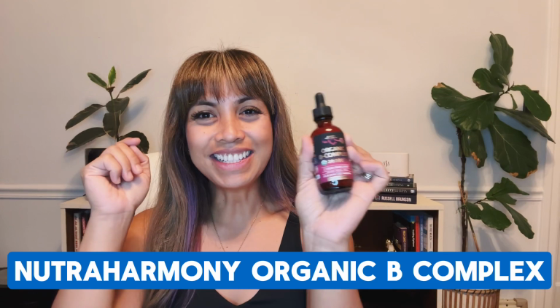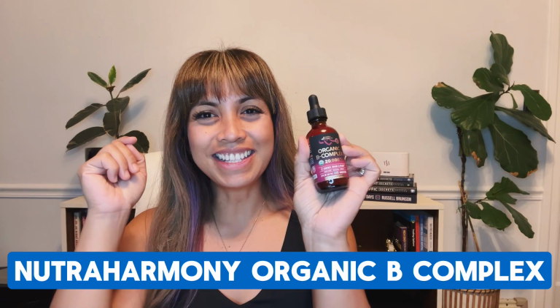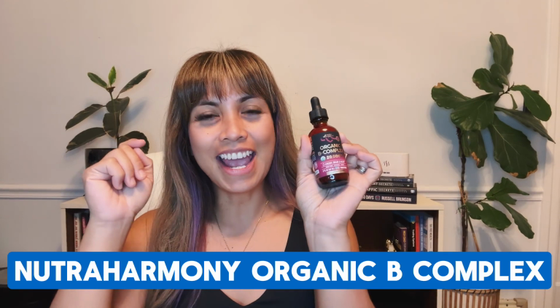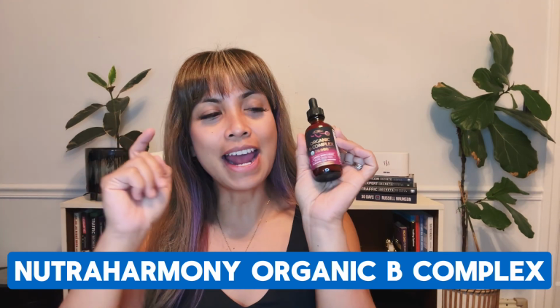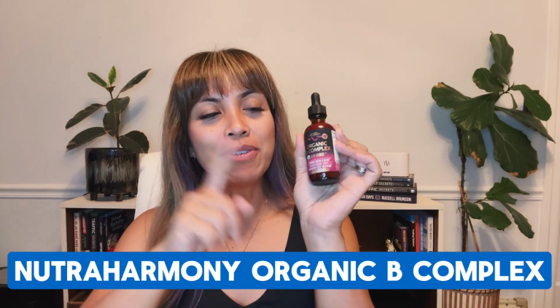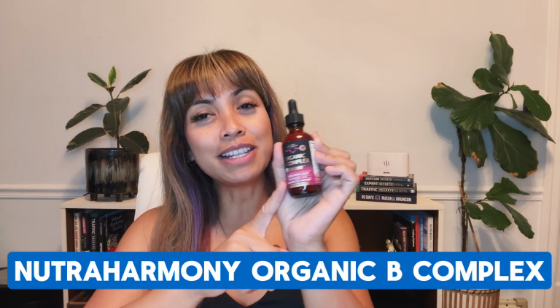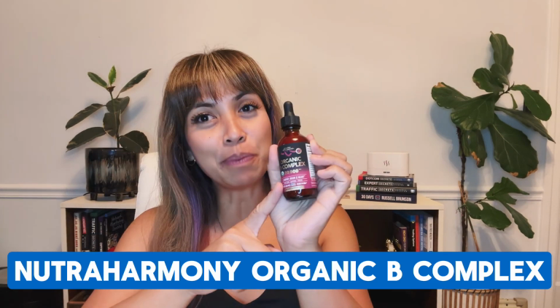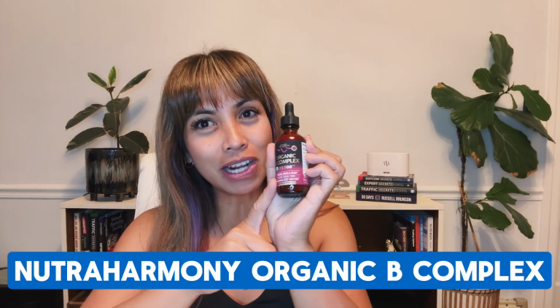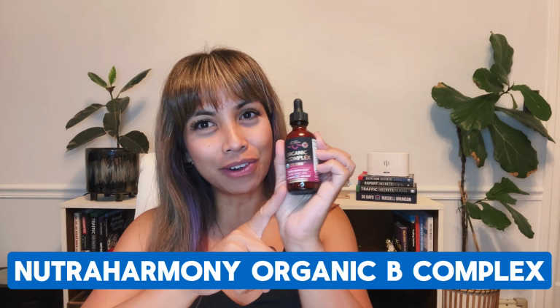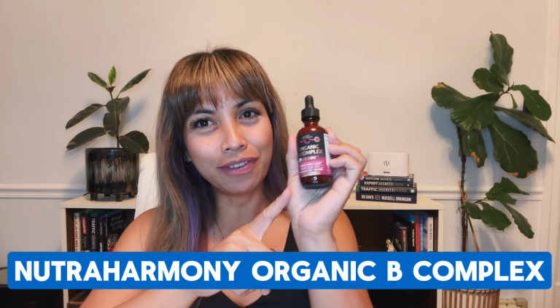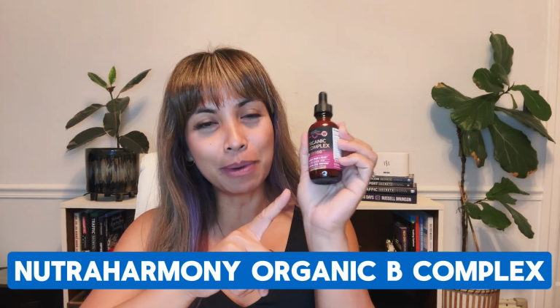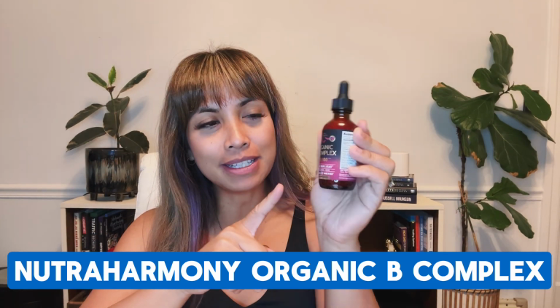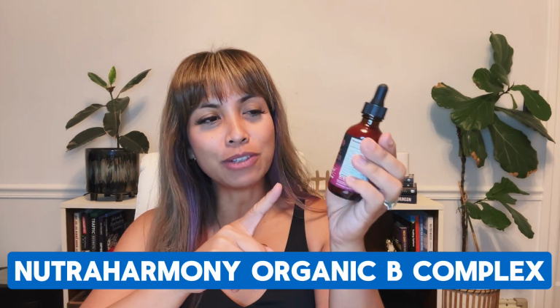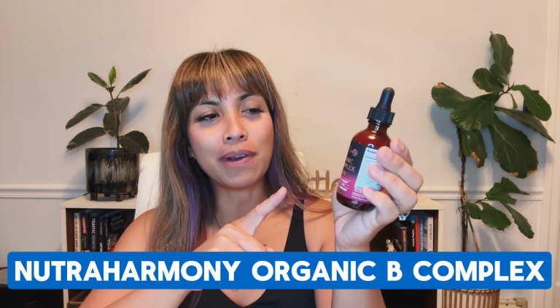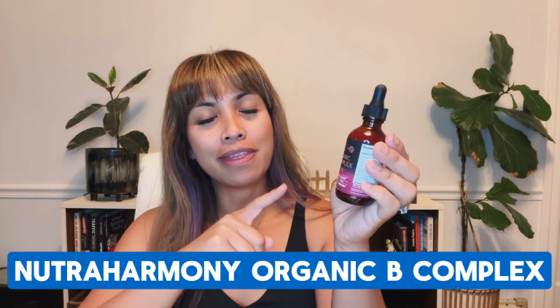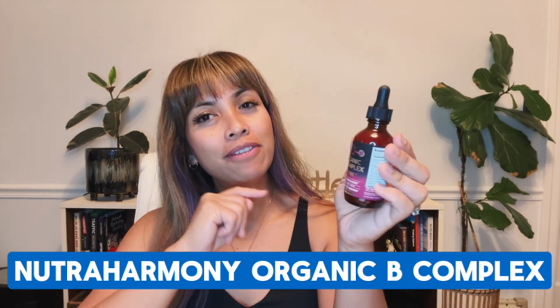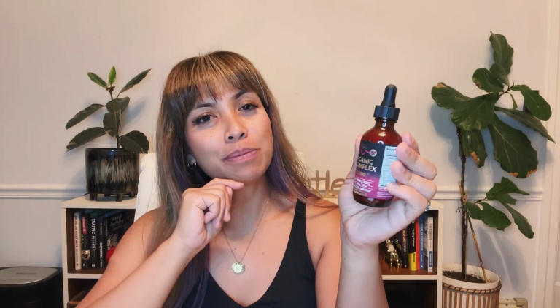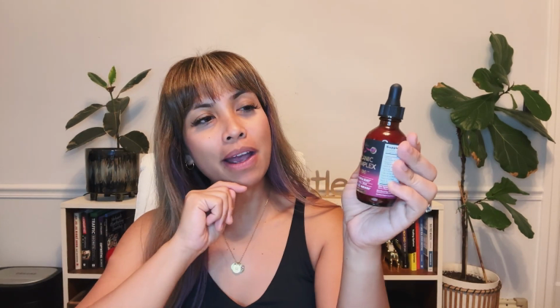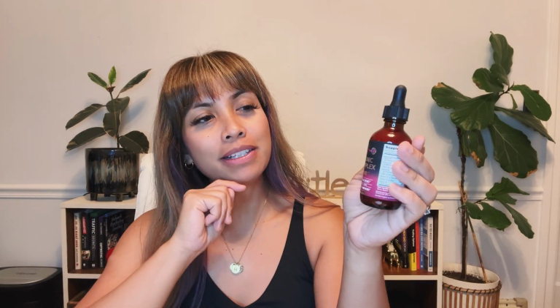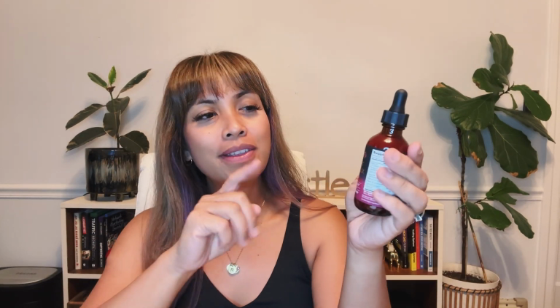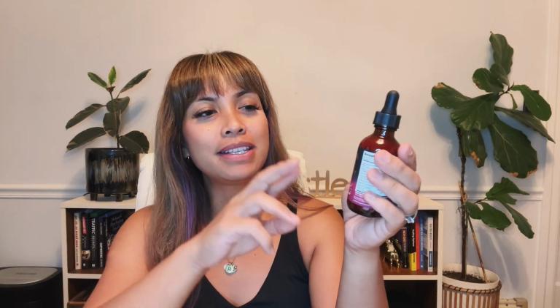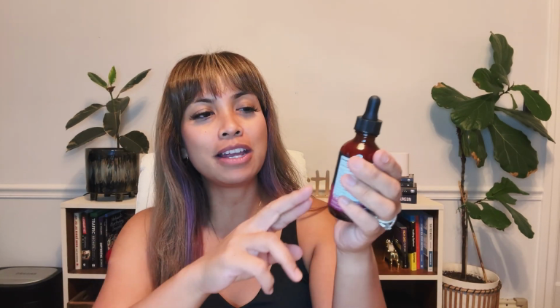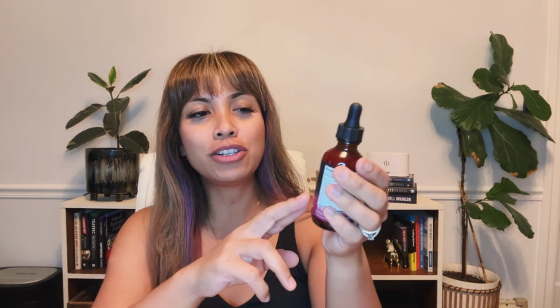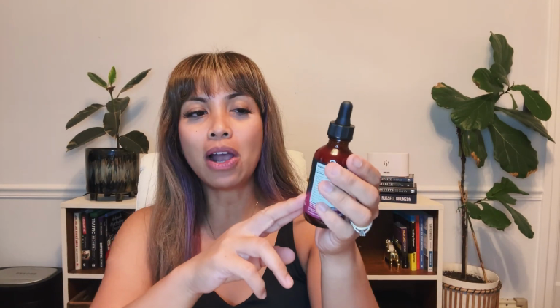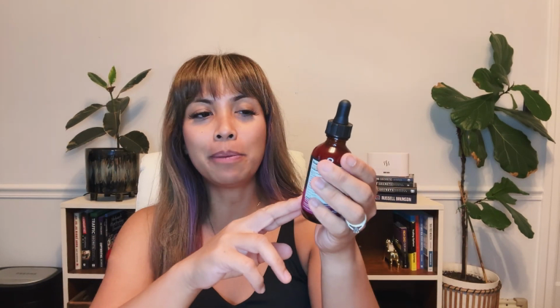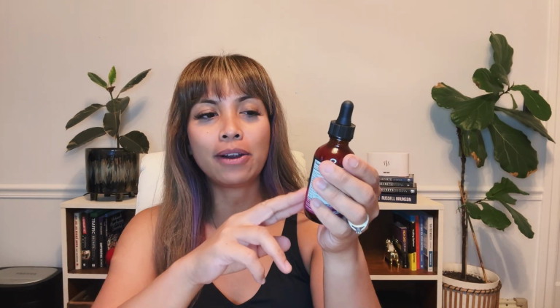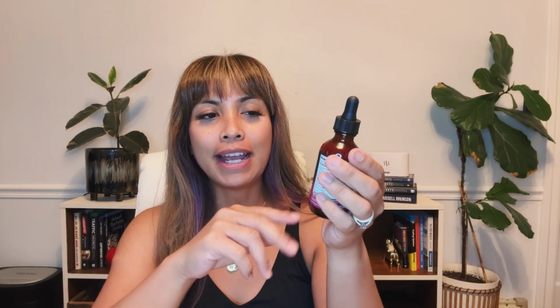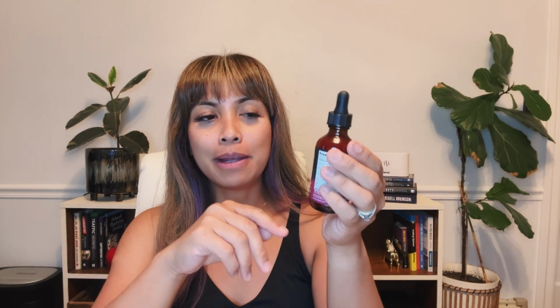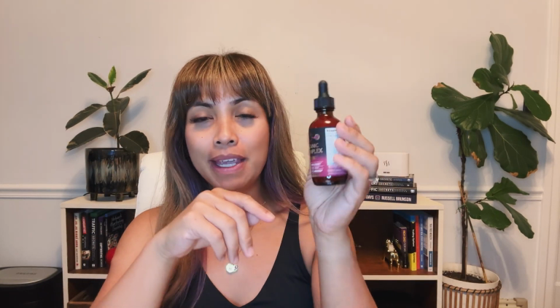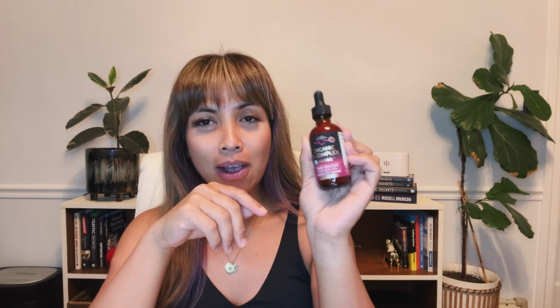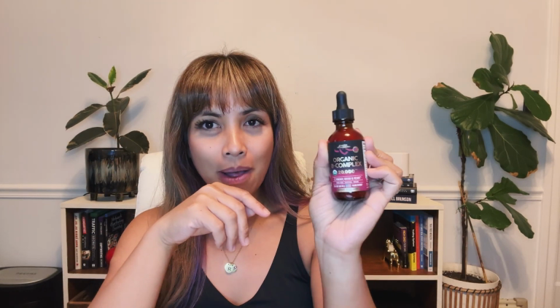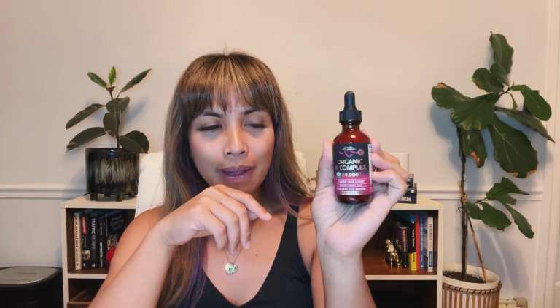Hey guys, it's Leah and I was asked to review this product. So this is the Nutri-Harmony Organic B Complex.